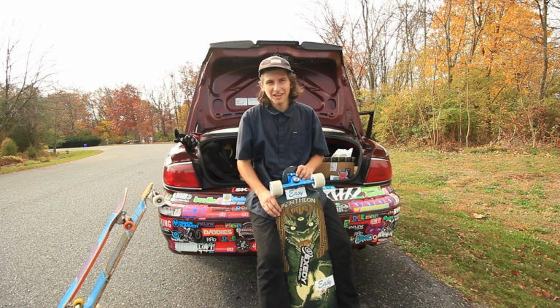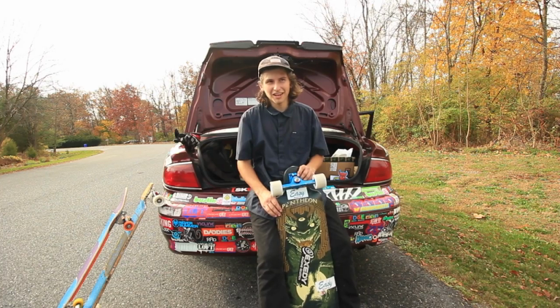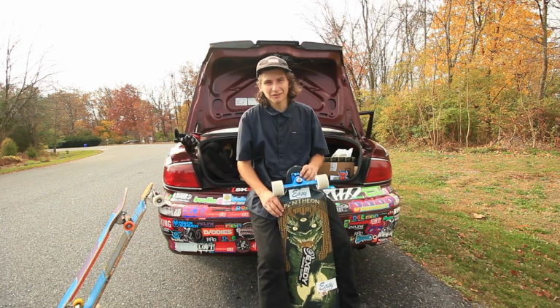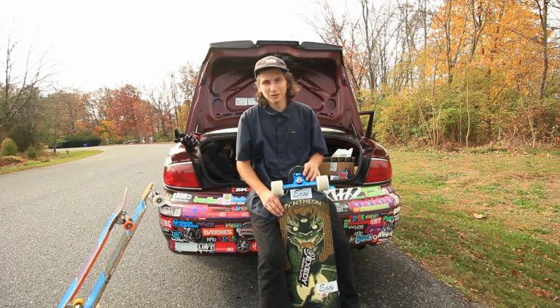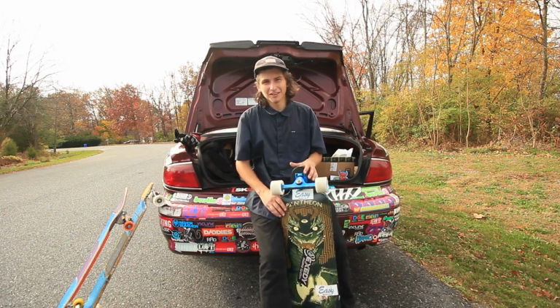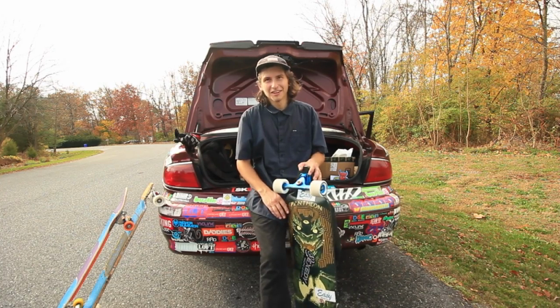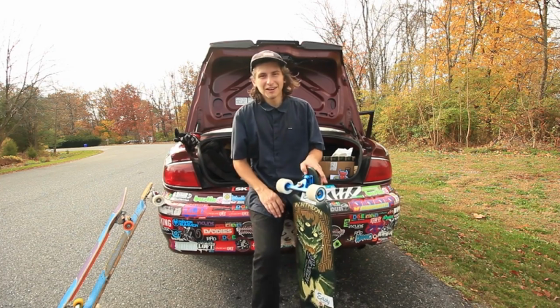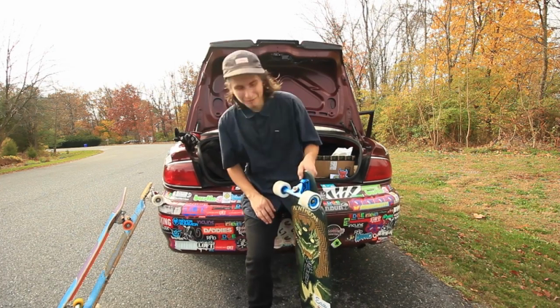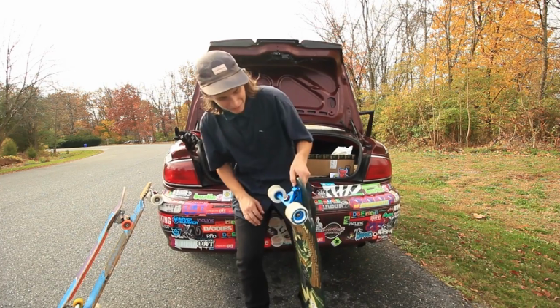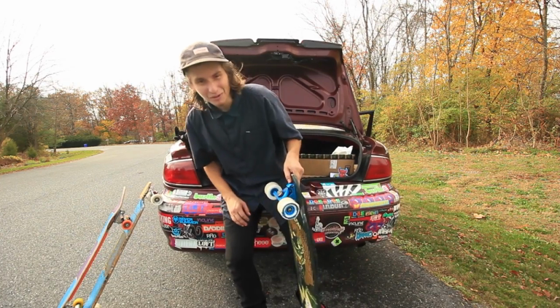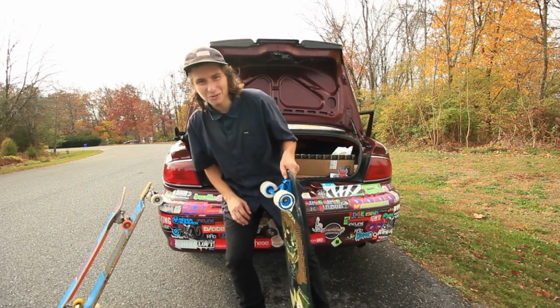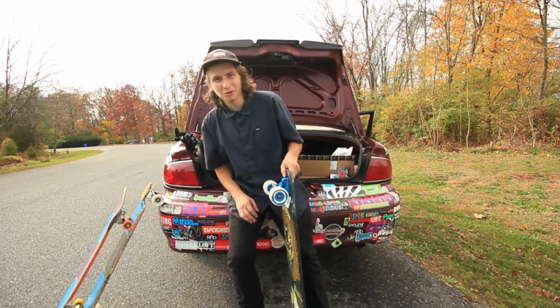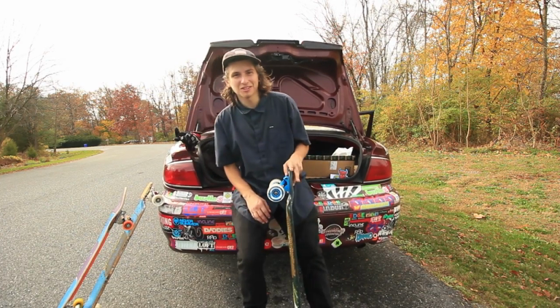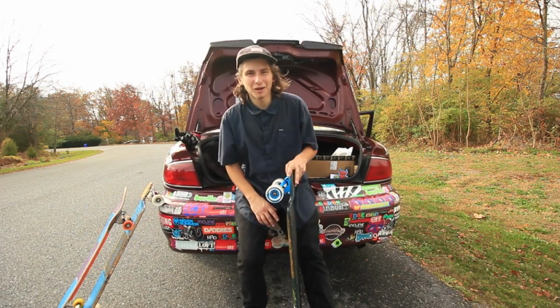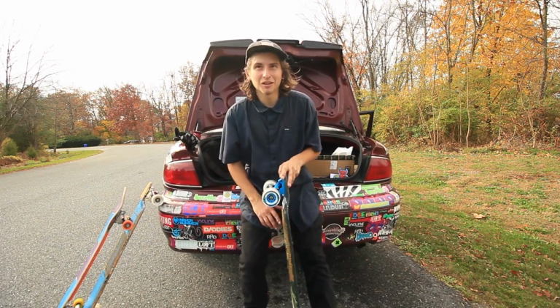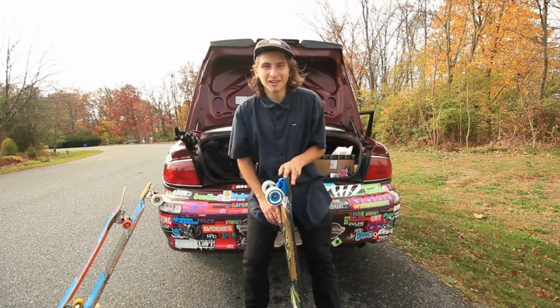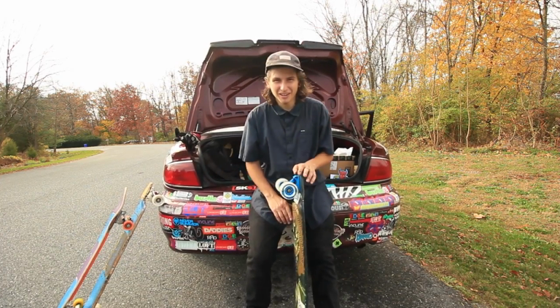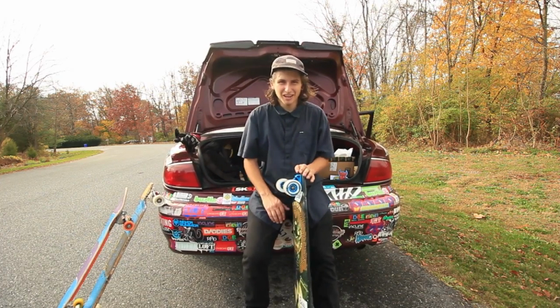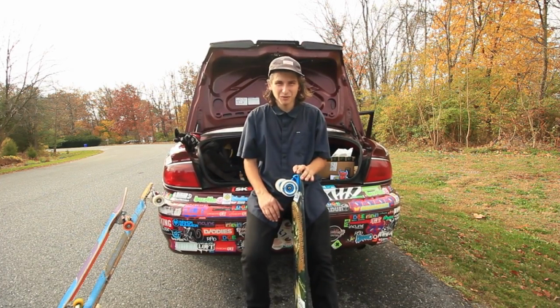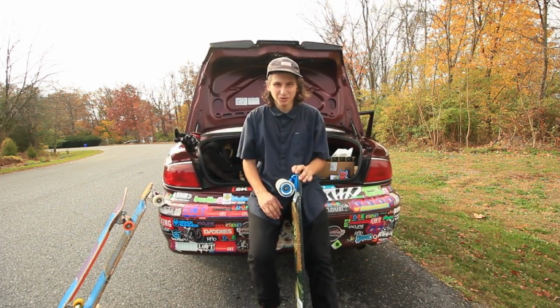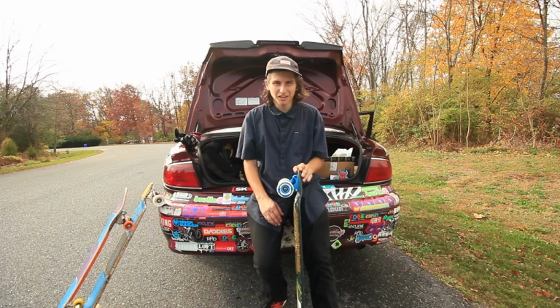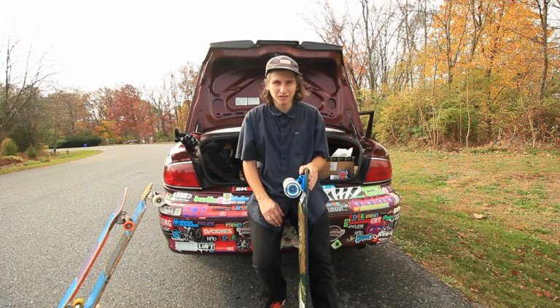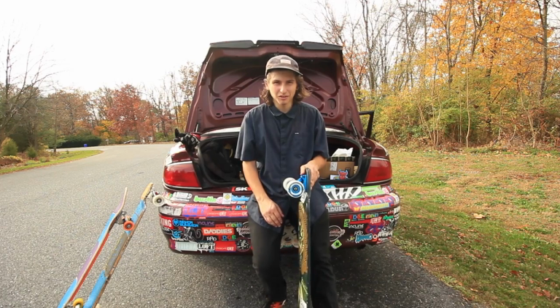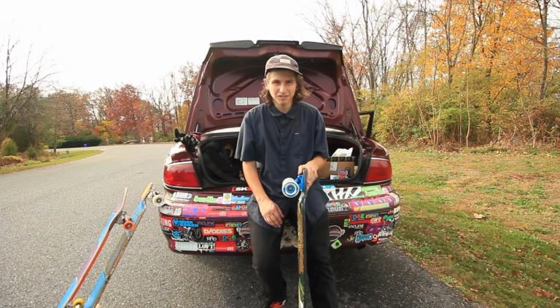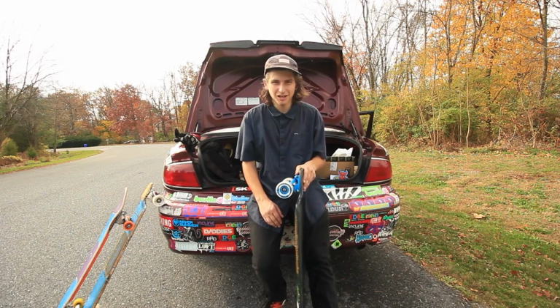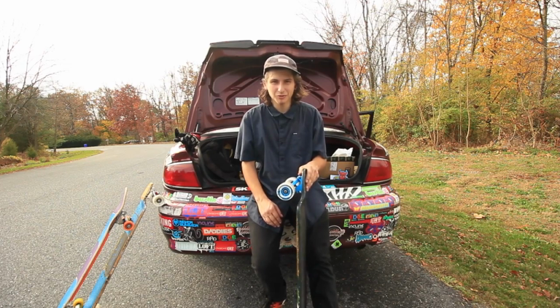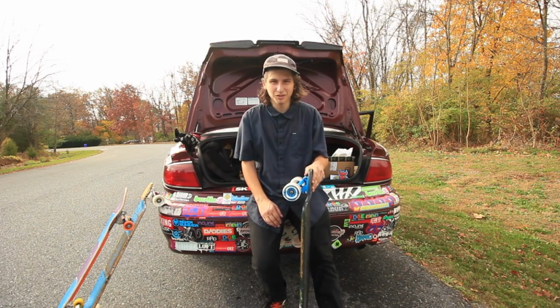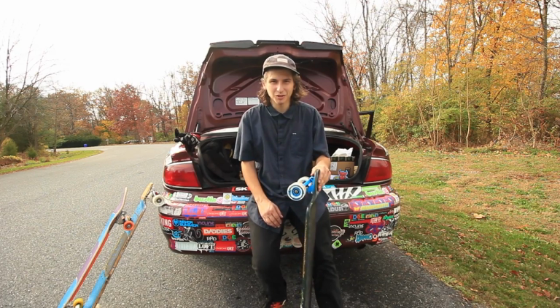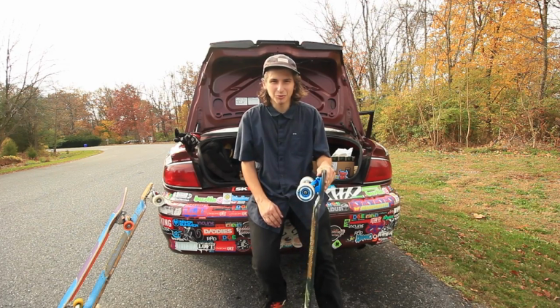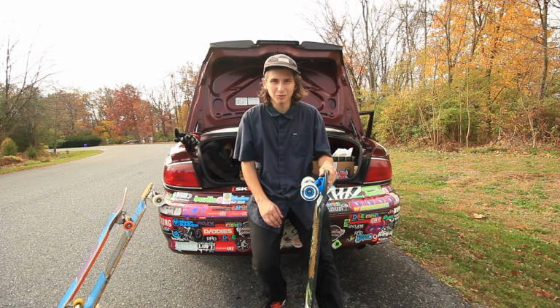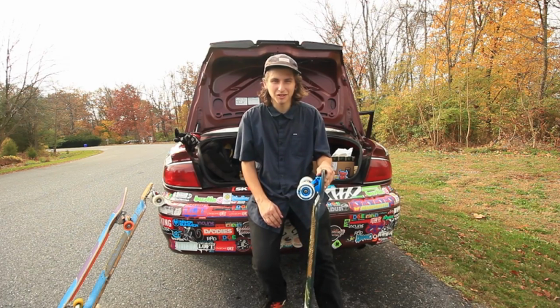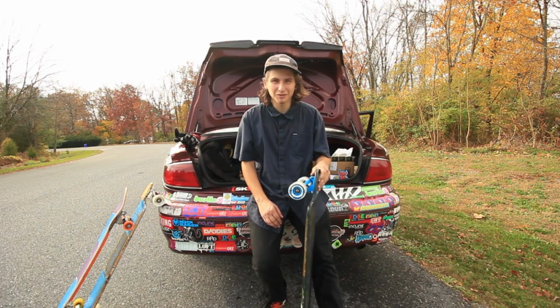Hey everyone, my name is Peter Schwartz. I'm 11.5 years old and this is time for another longboard review.